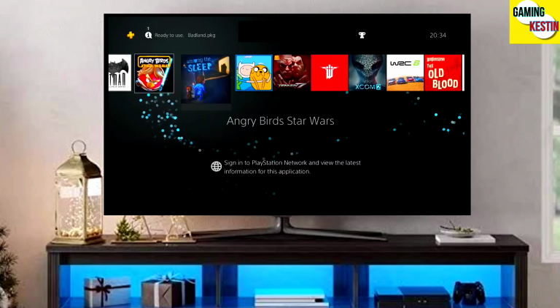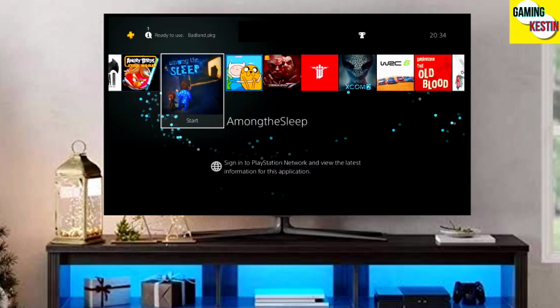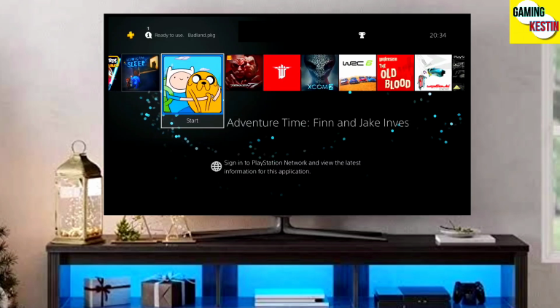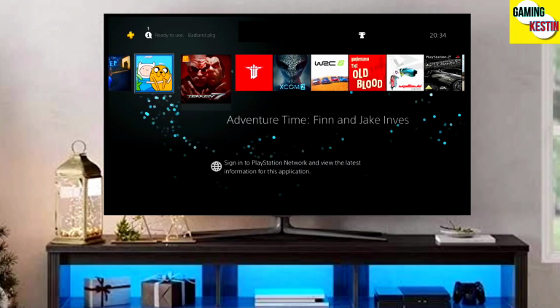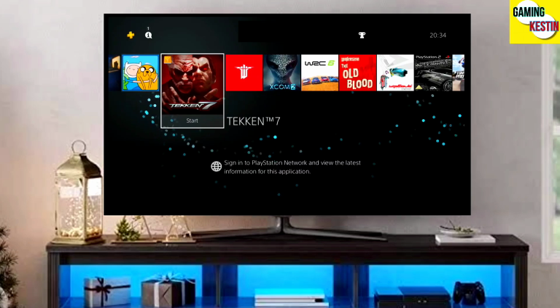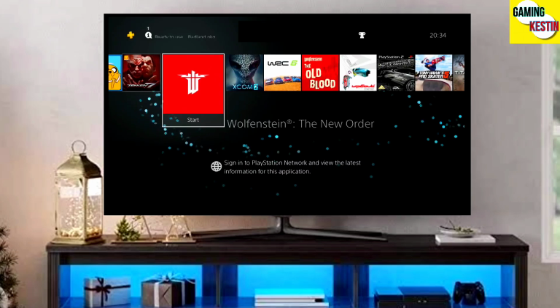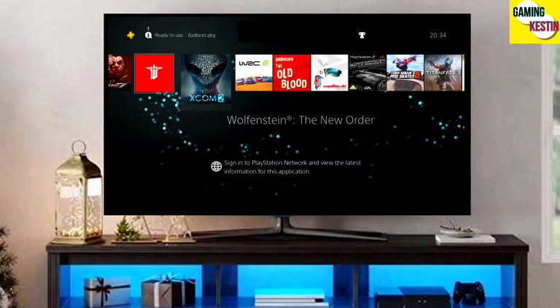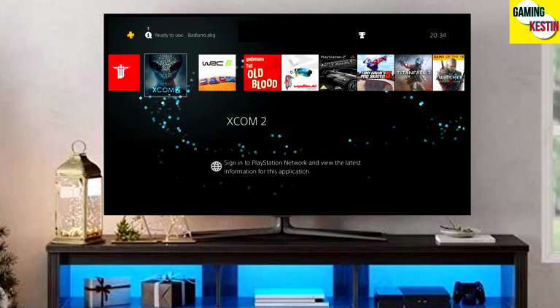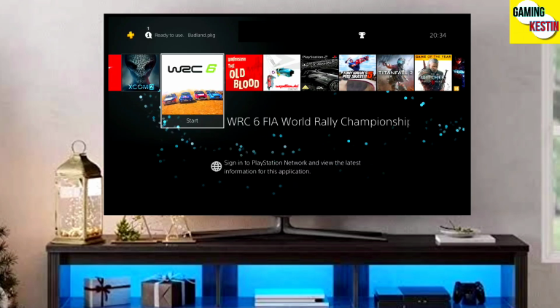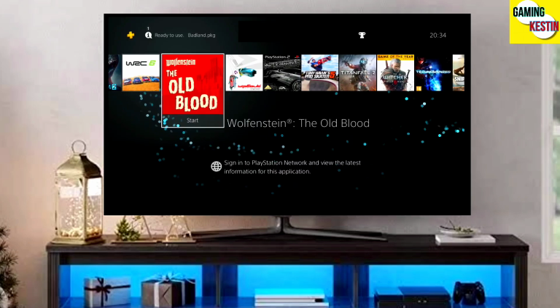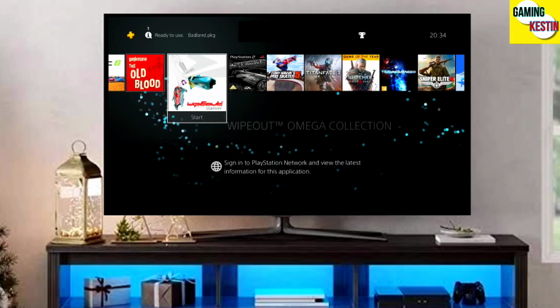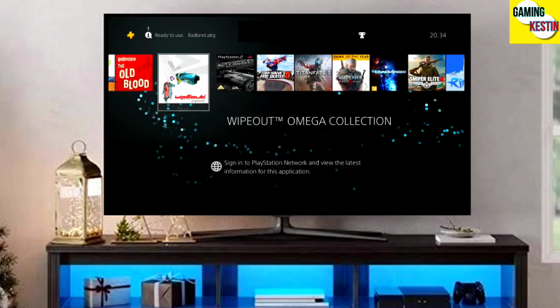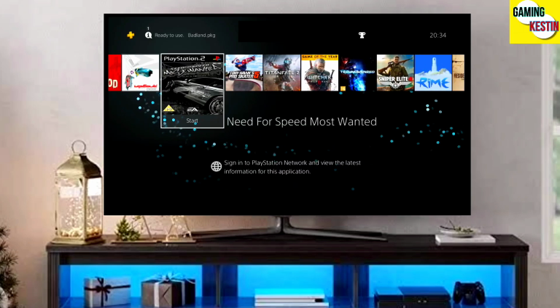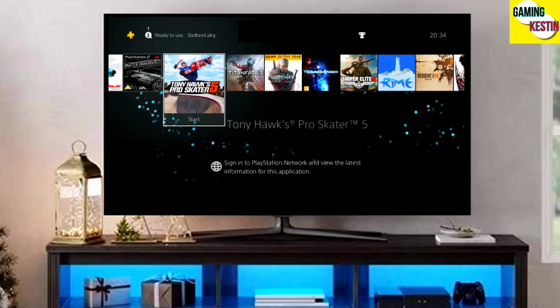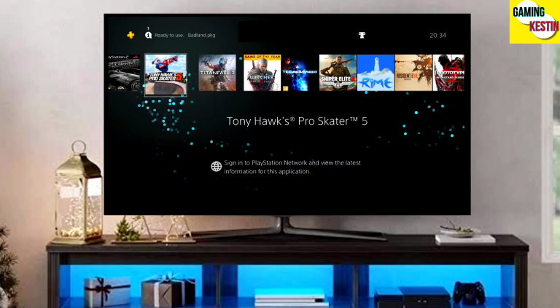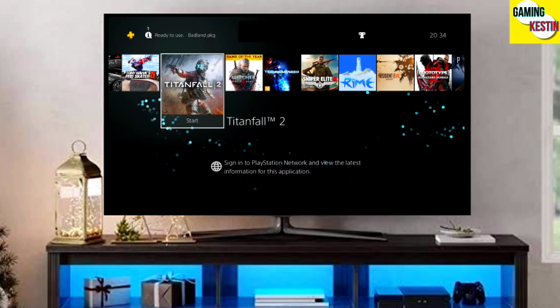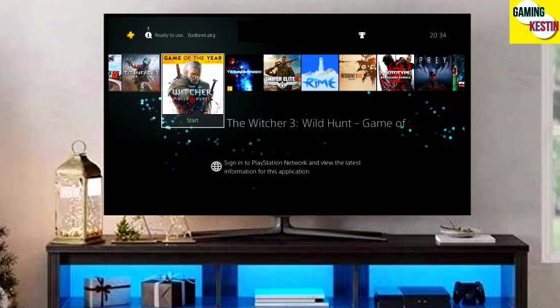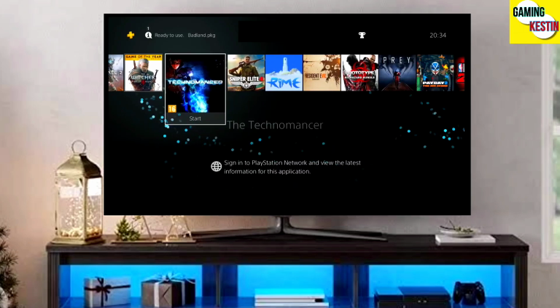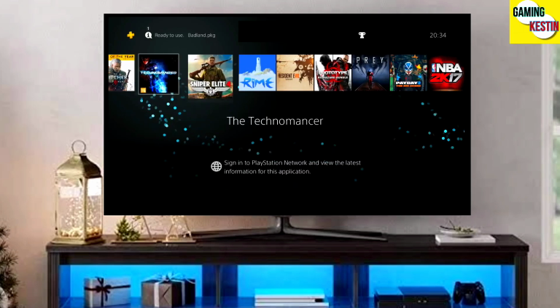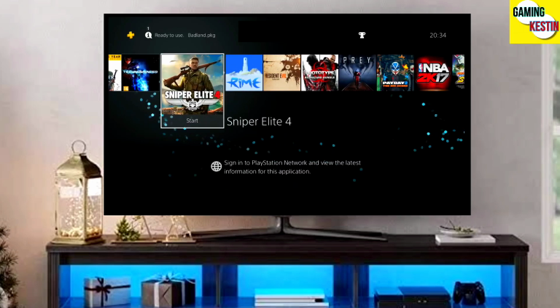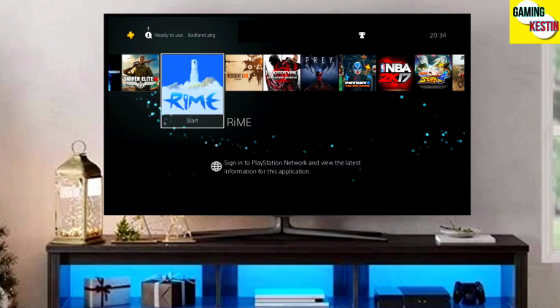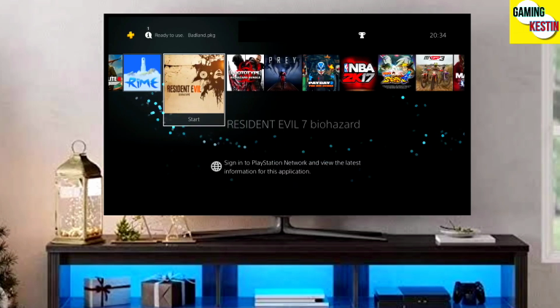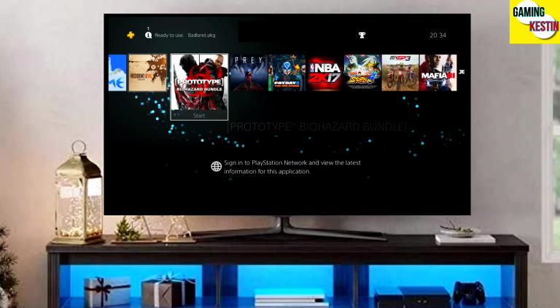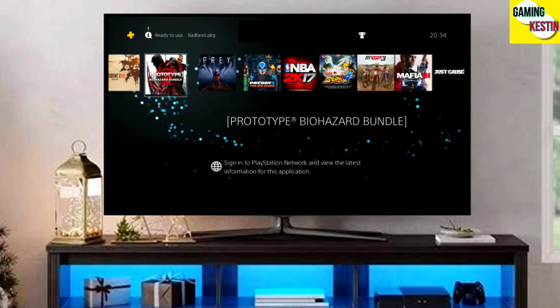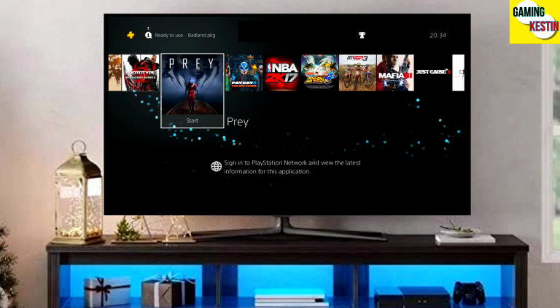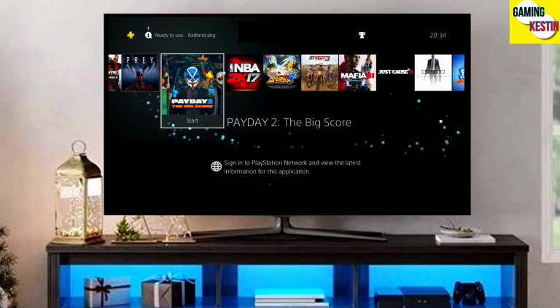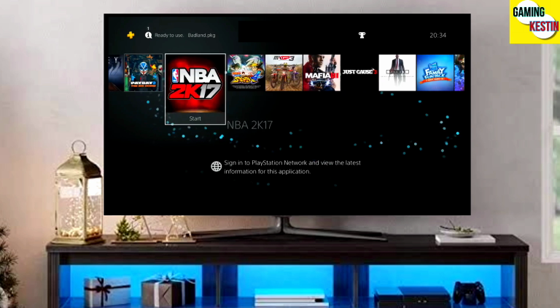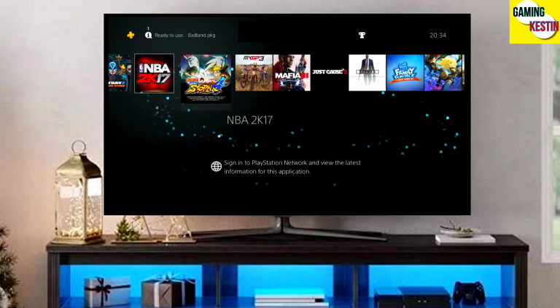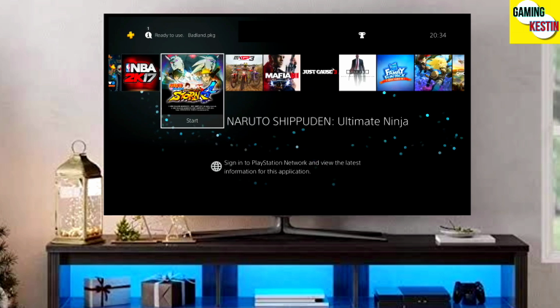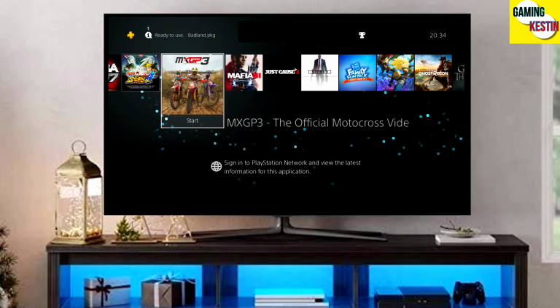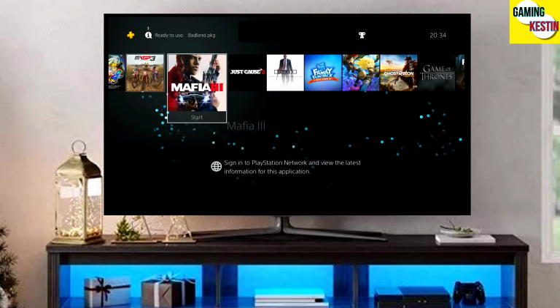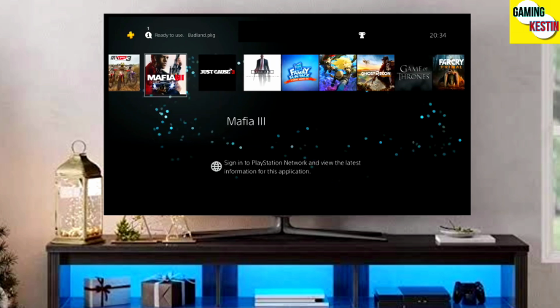Hey friends, this is Keston, and in this video we are going to be talking about how you can jailbreak your PS4 11.50 with Golden.